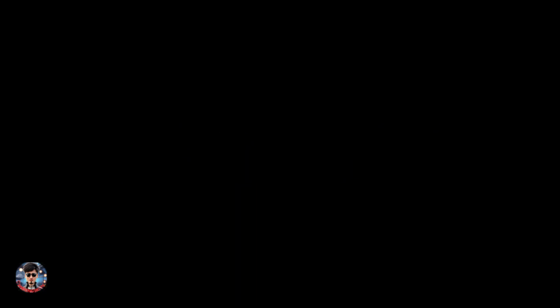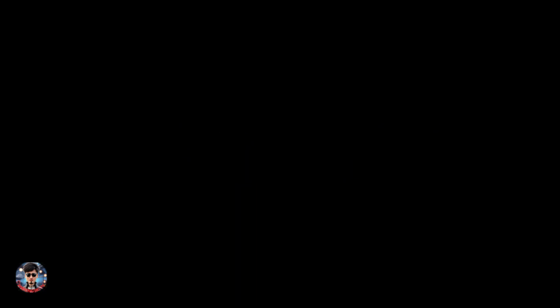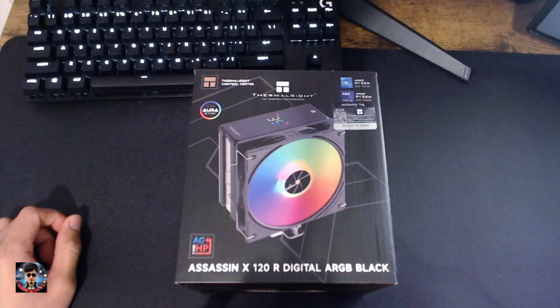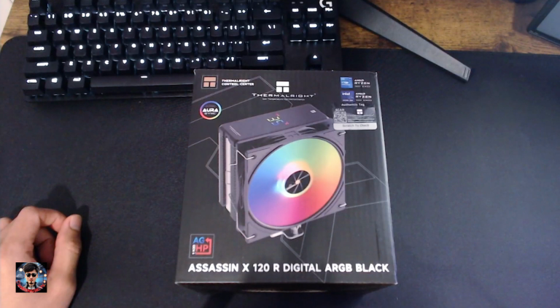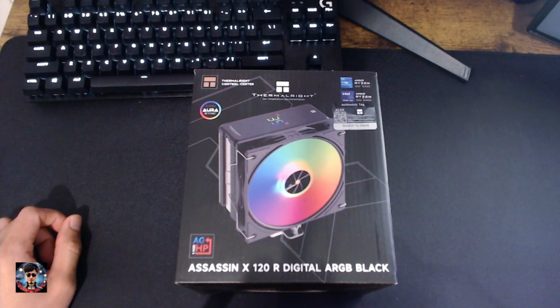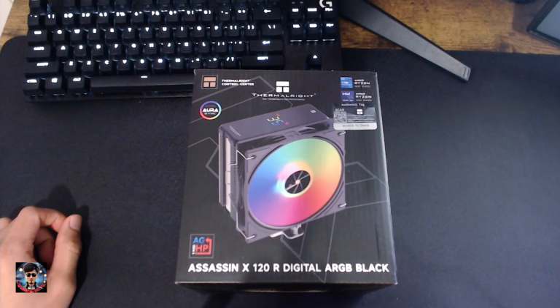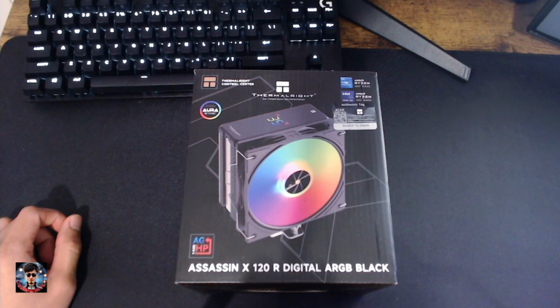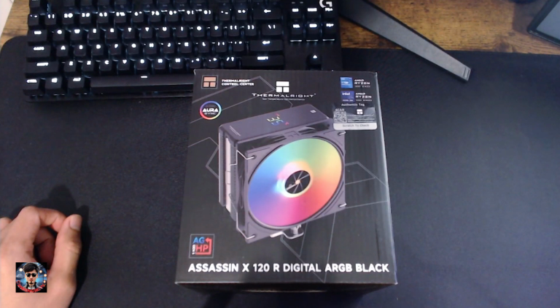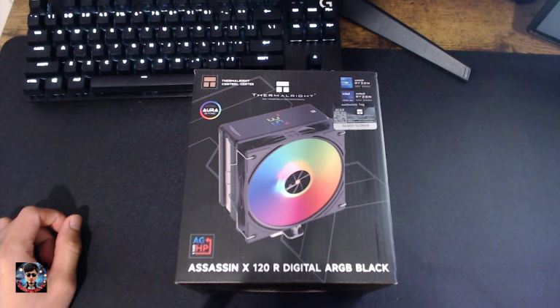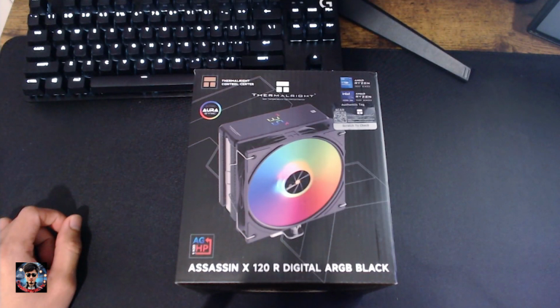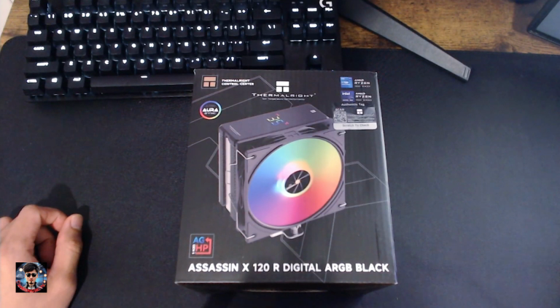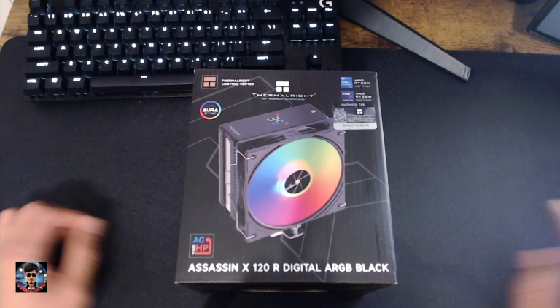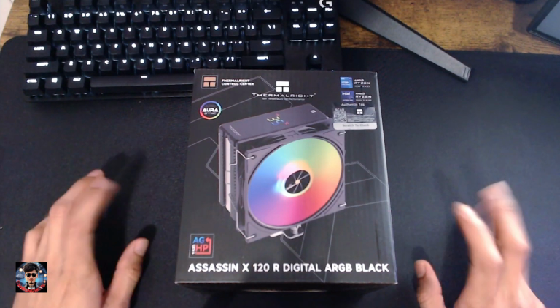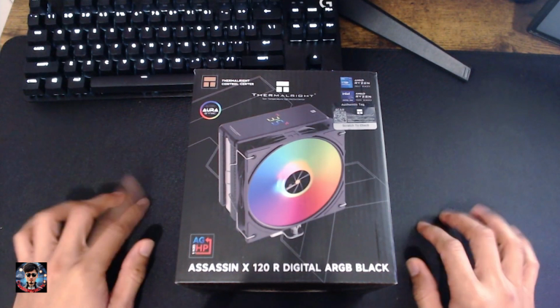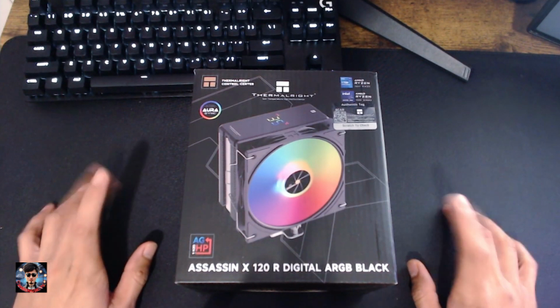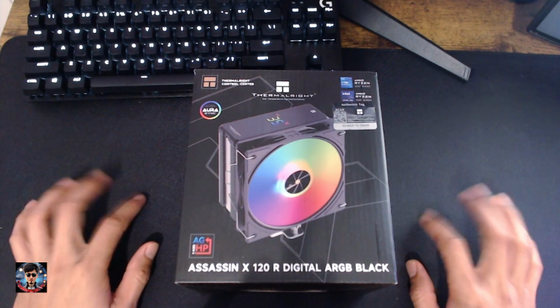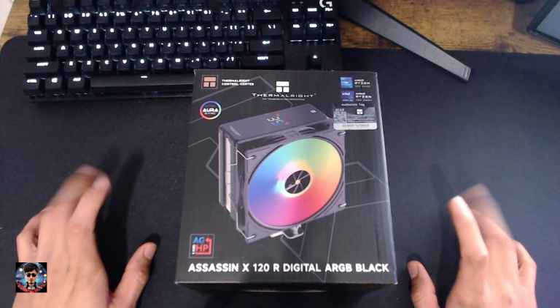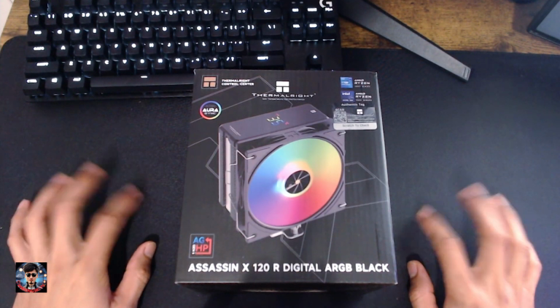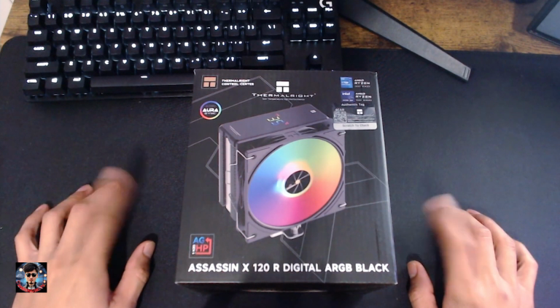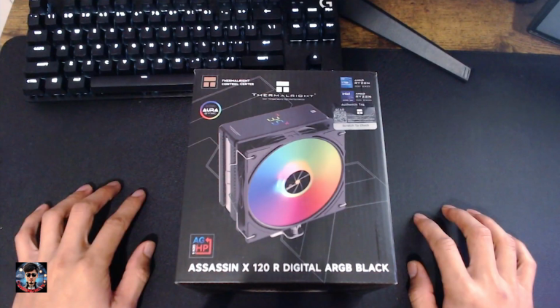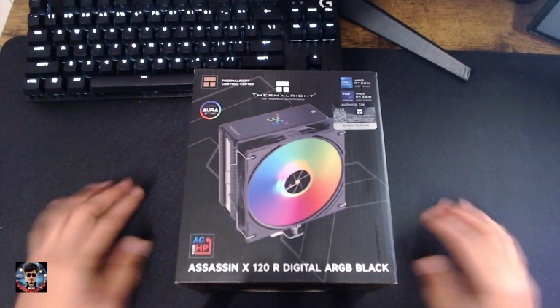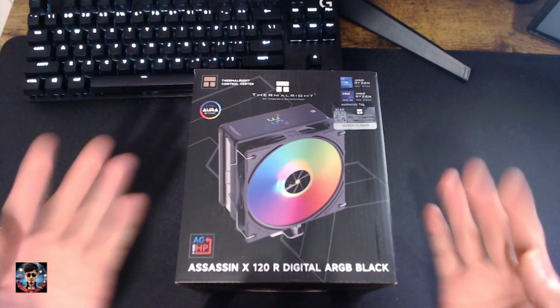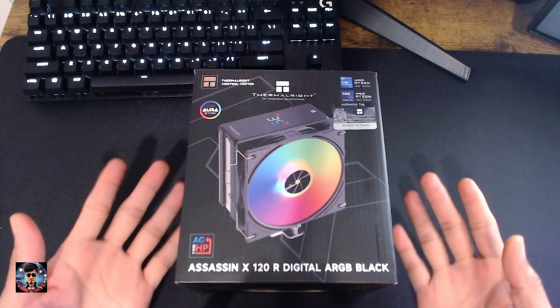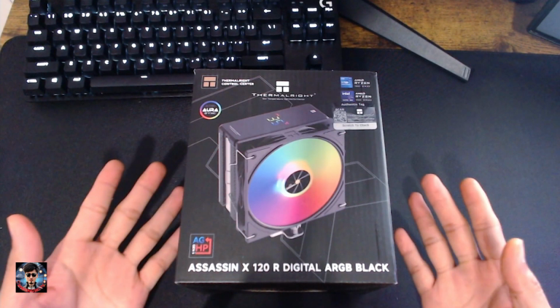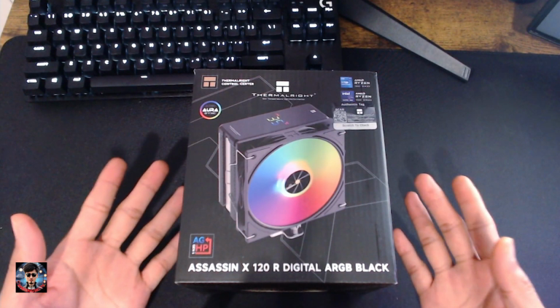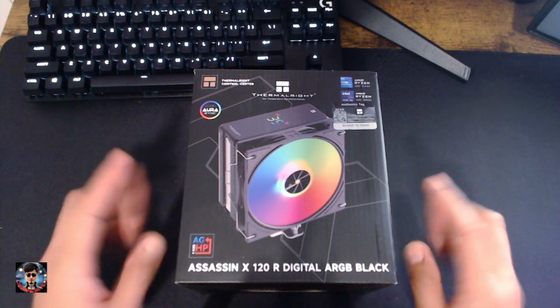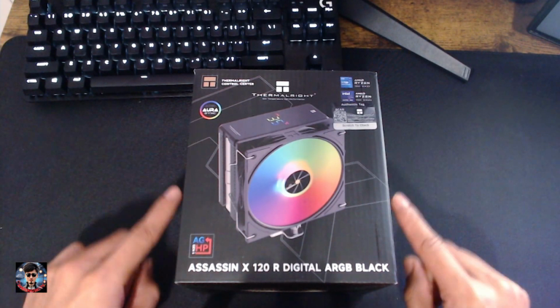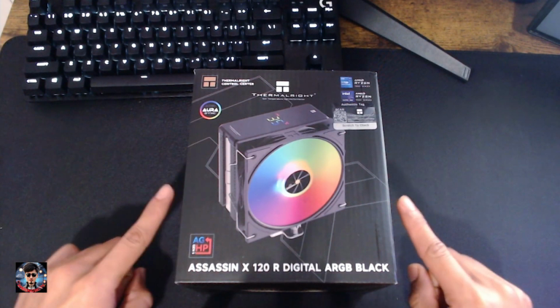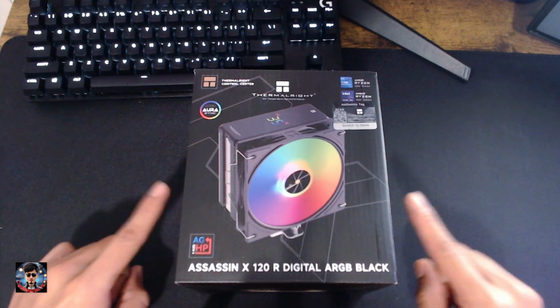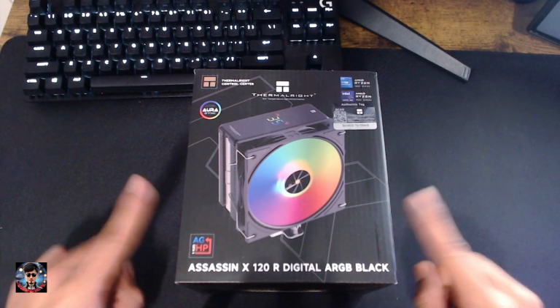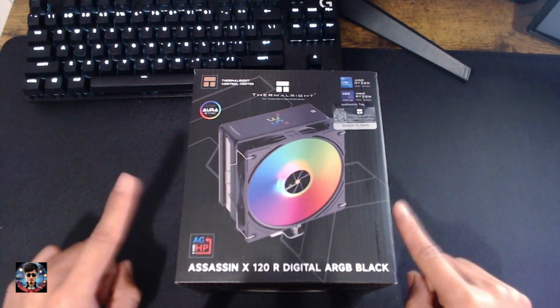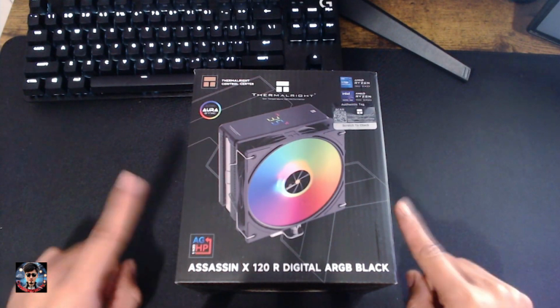Today we will unbox the Thermalright Assassin X120R Digital ARGB Black, along with its specifications.